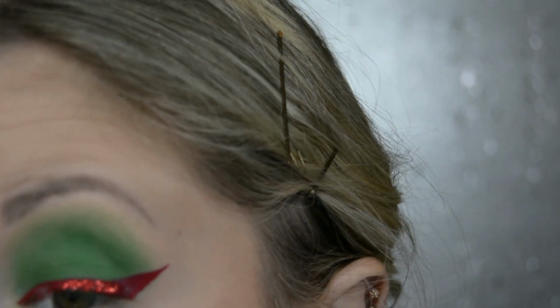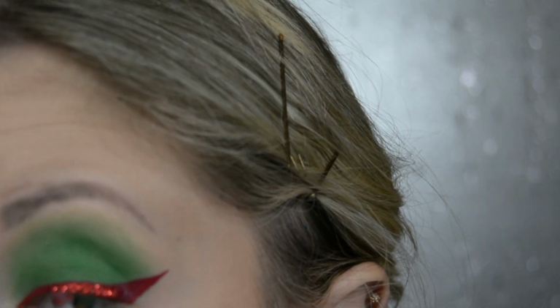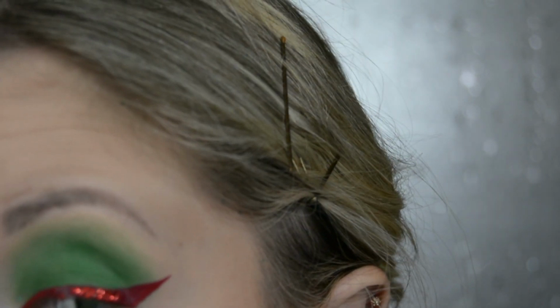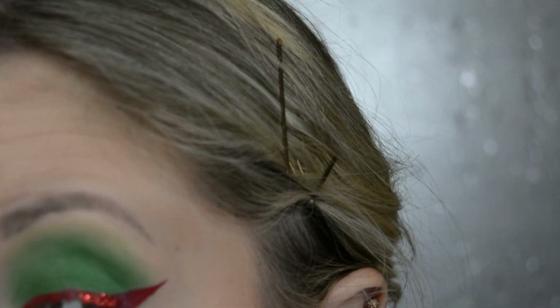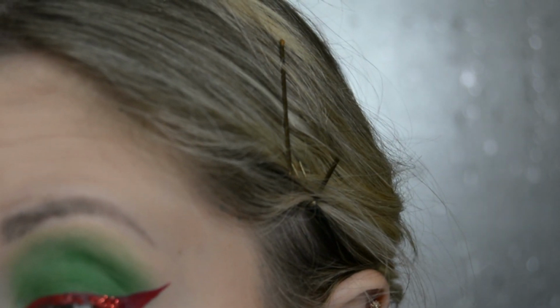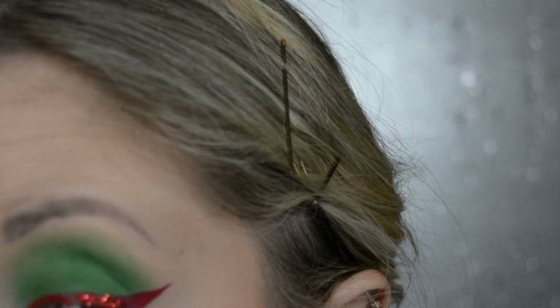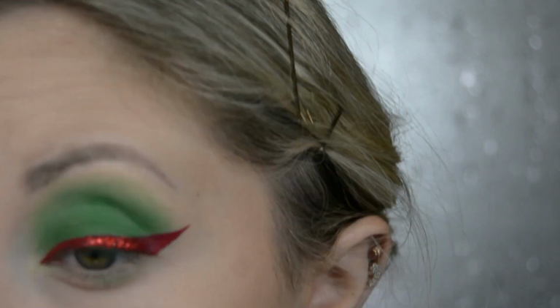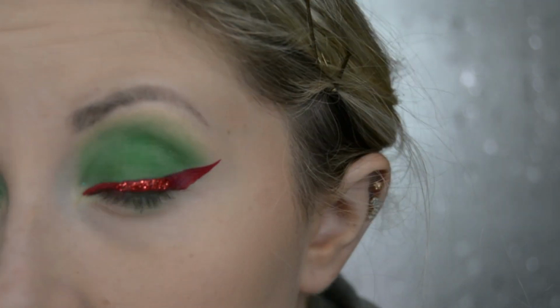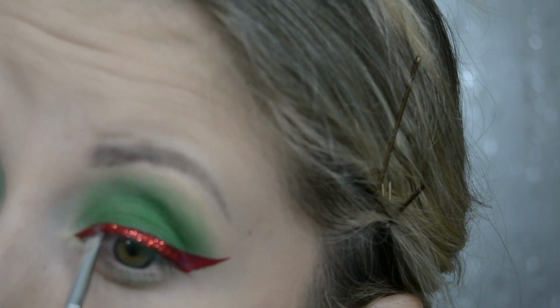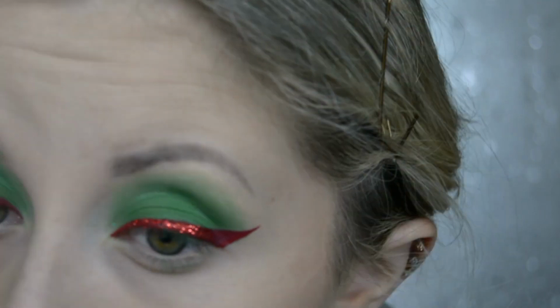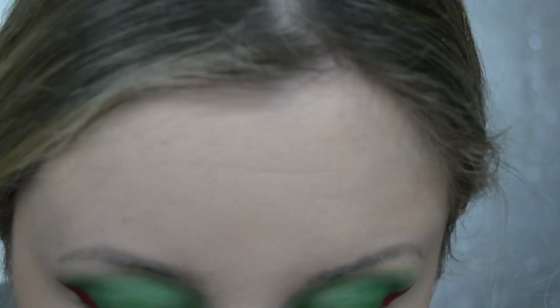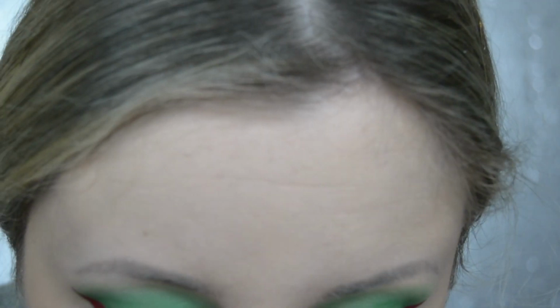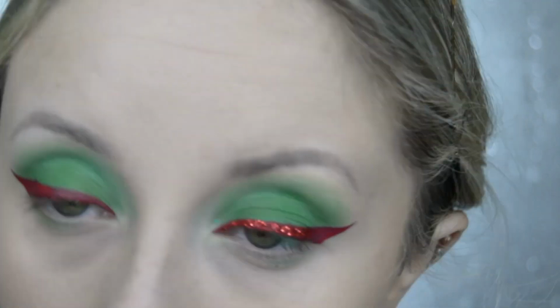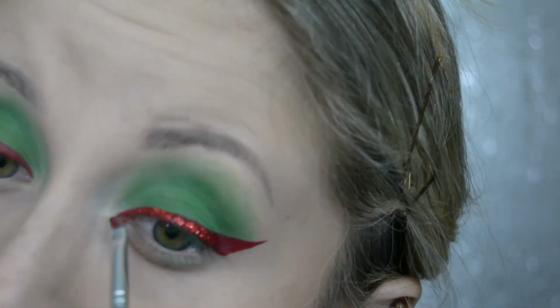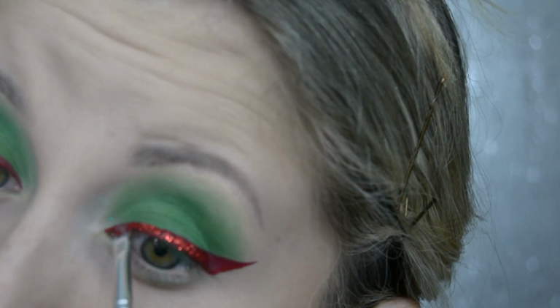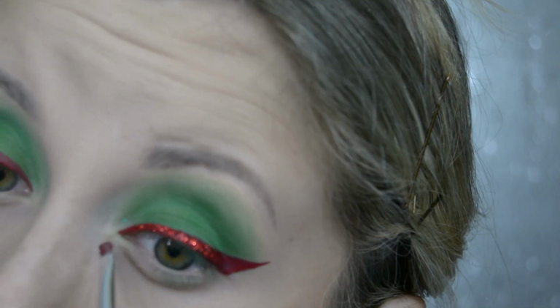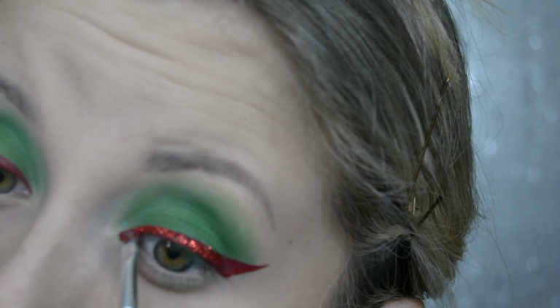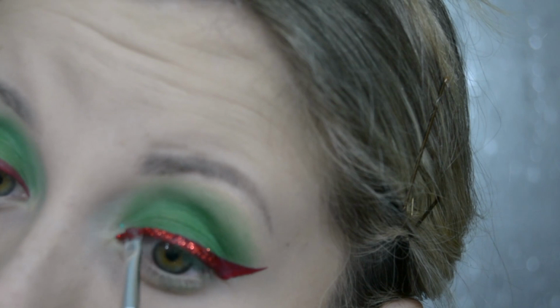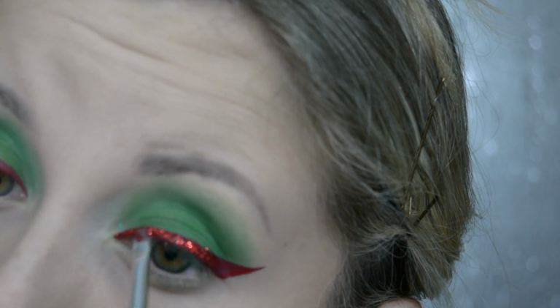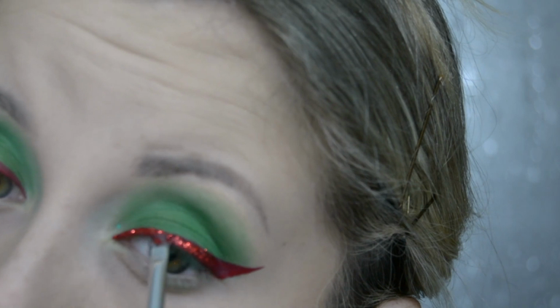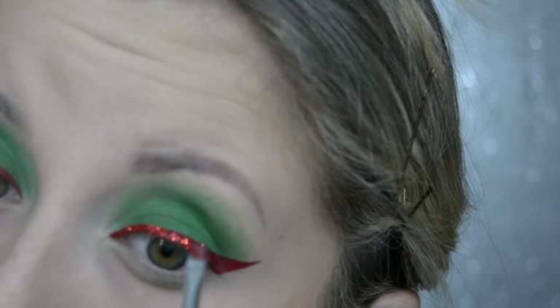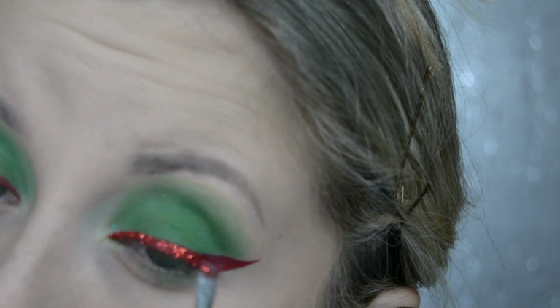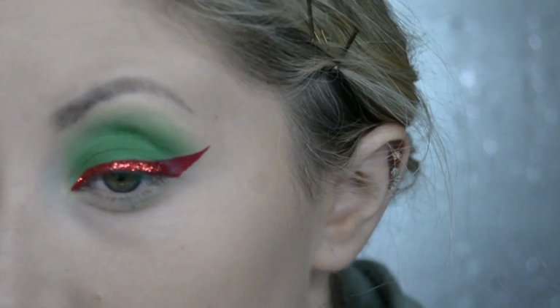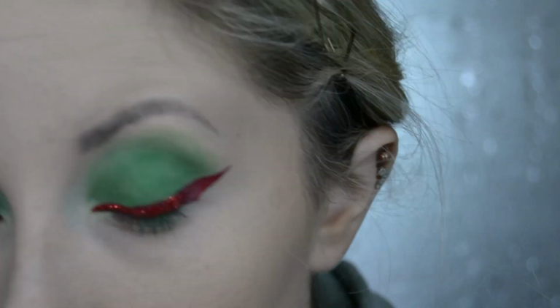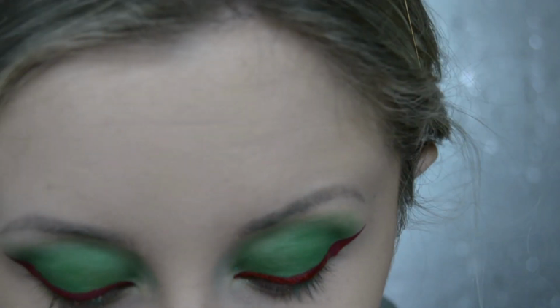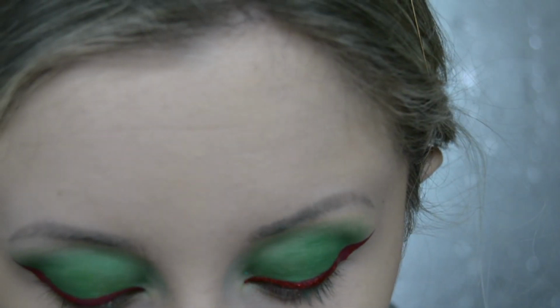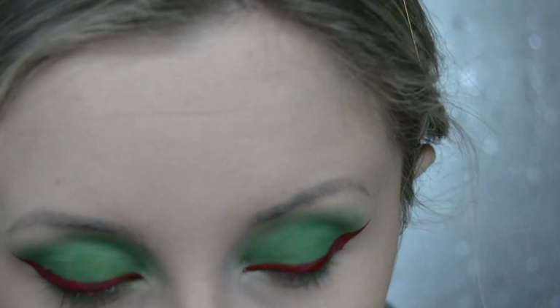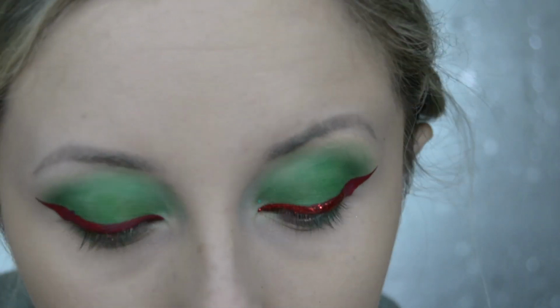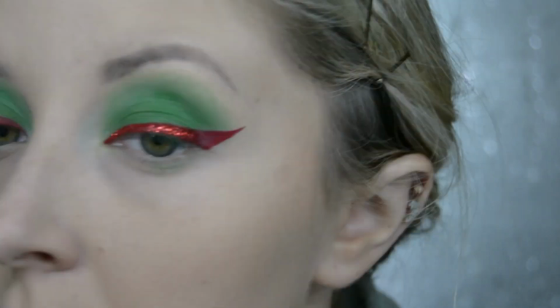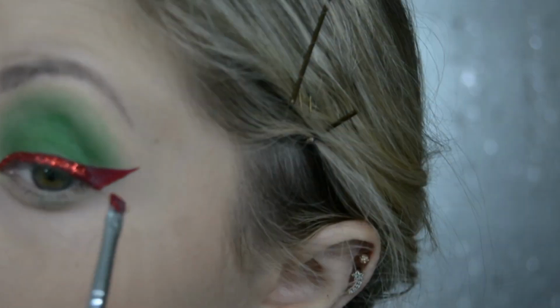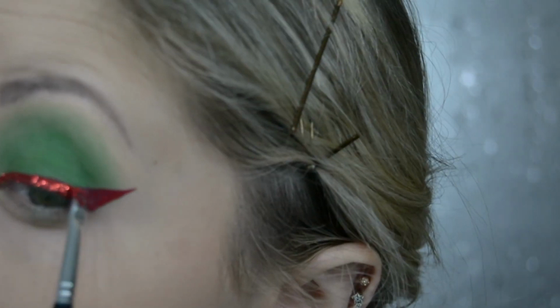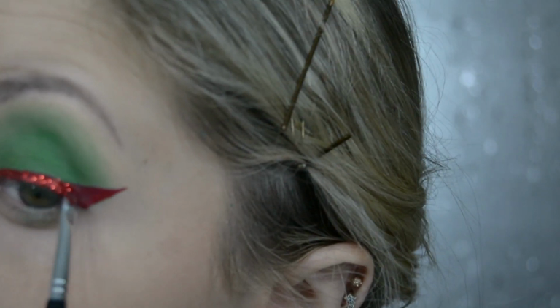I then cover that eyeliner with the Barry M Glitter Fixer Gel and then just go over that with a red glitter.